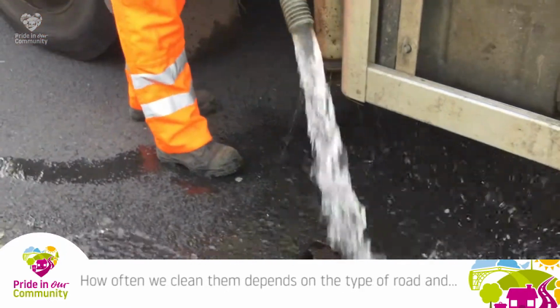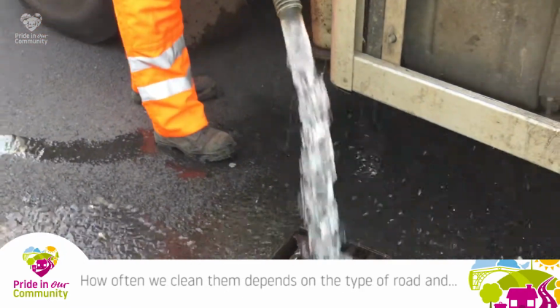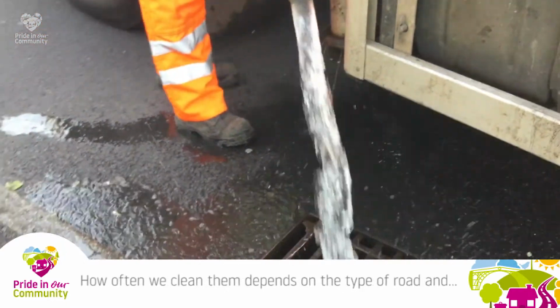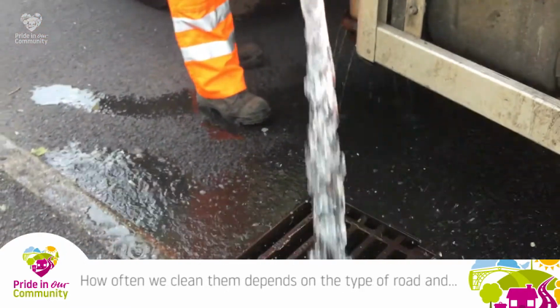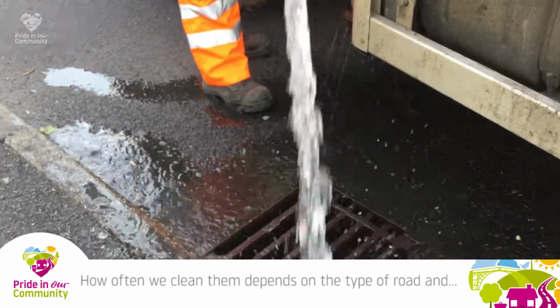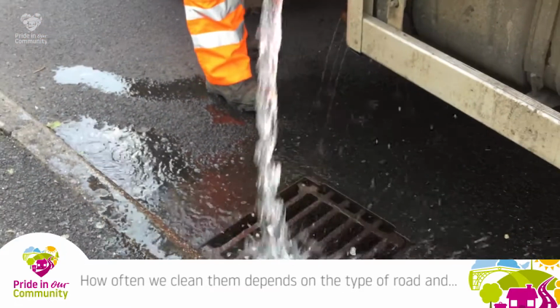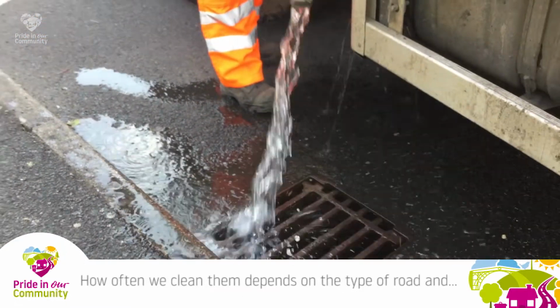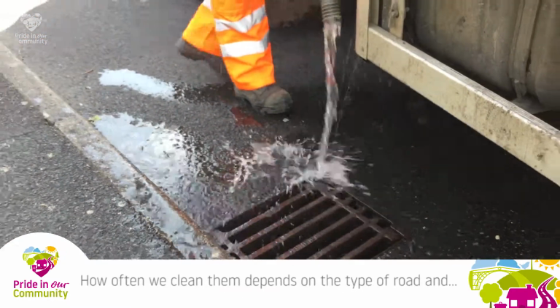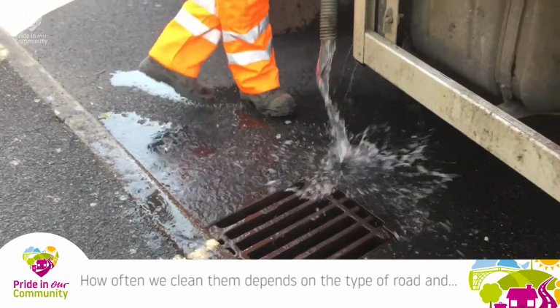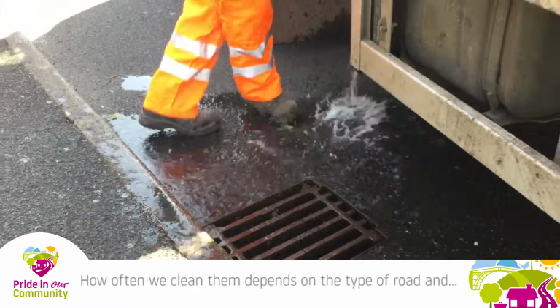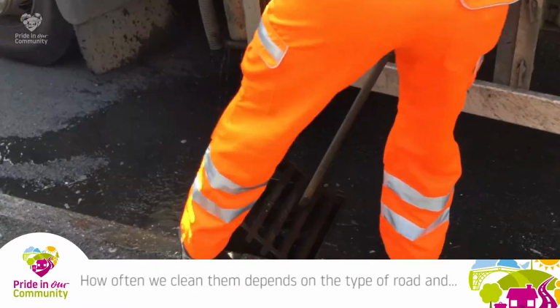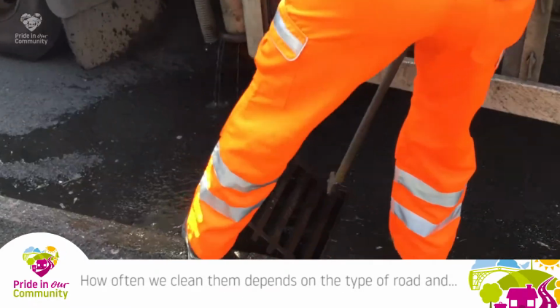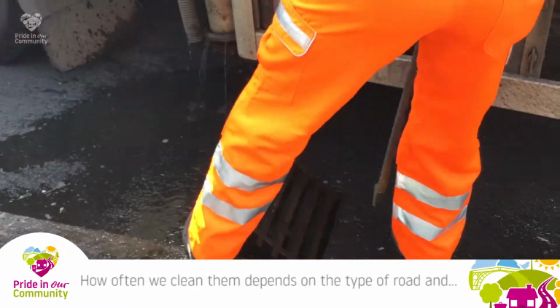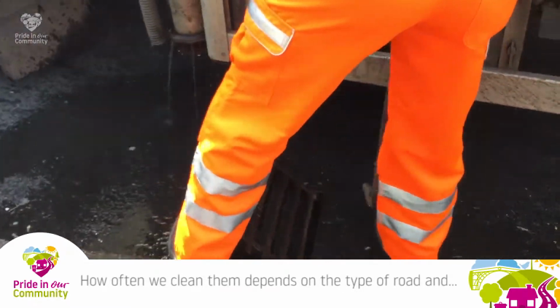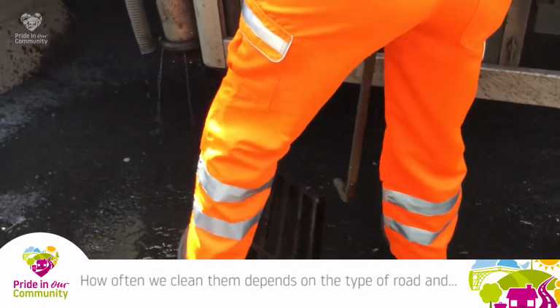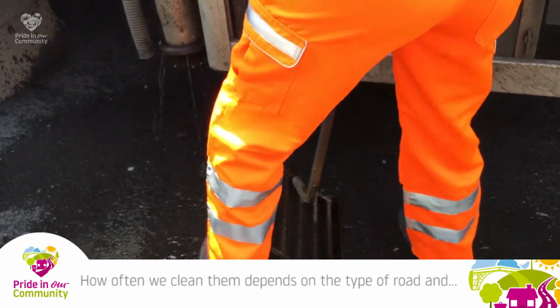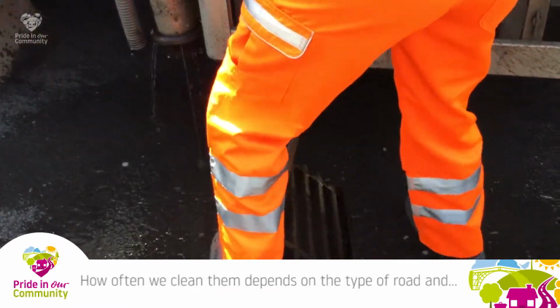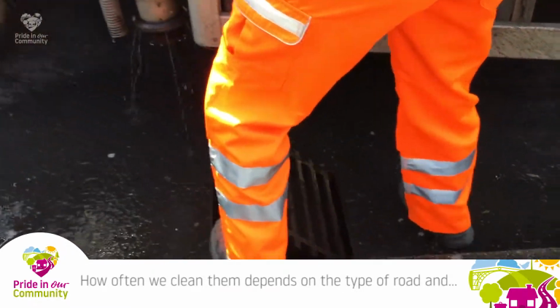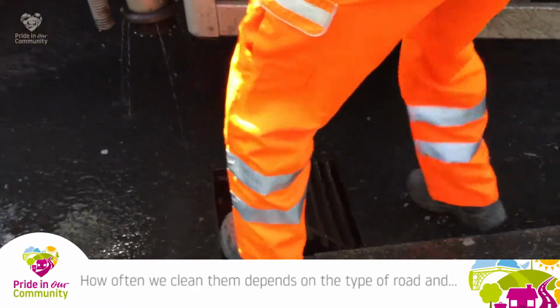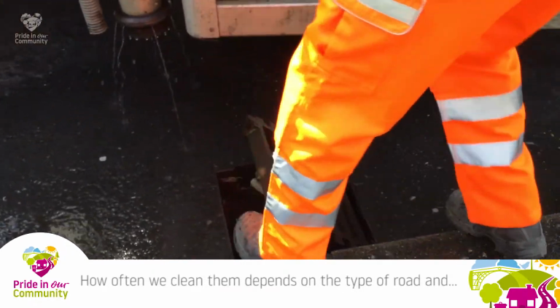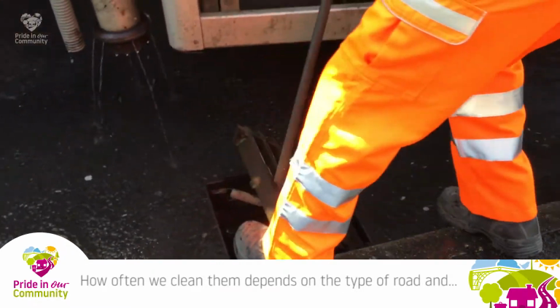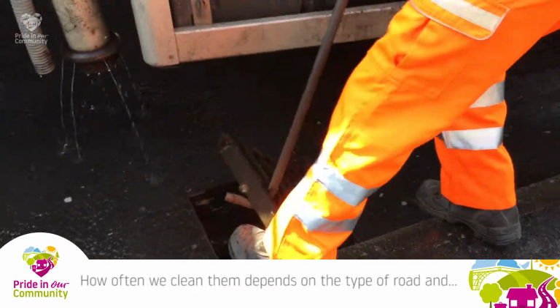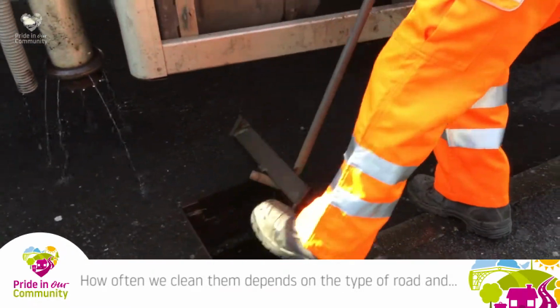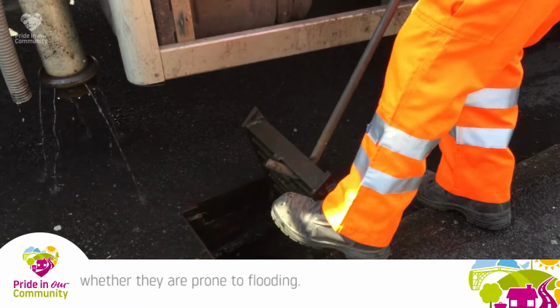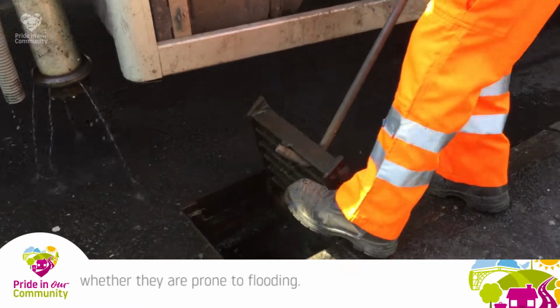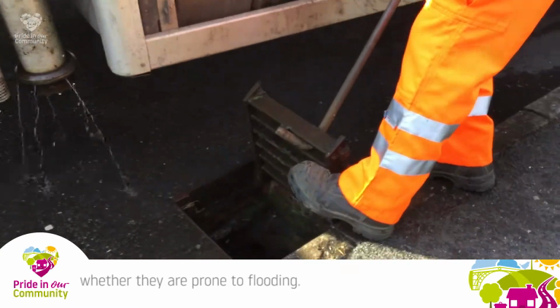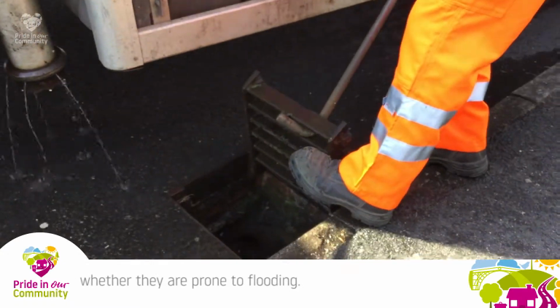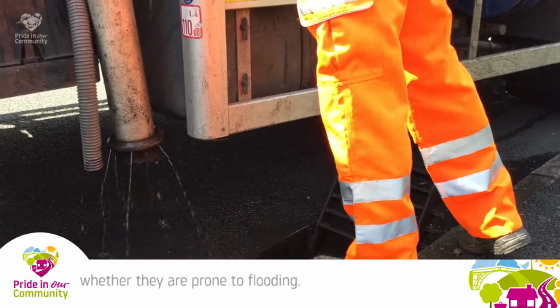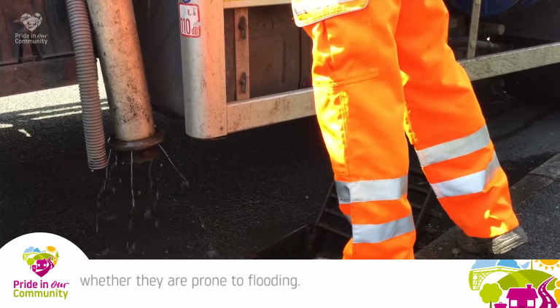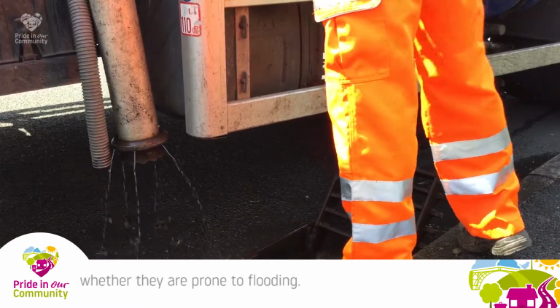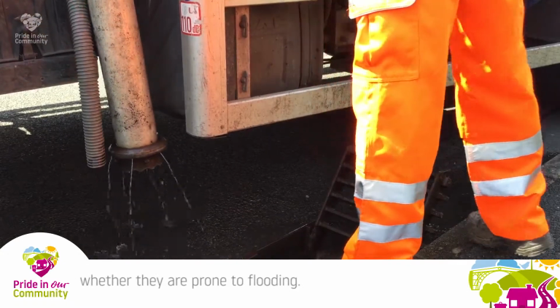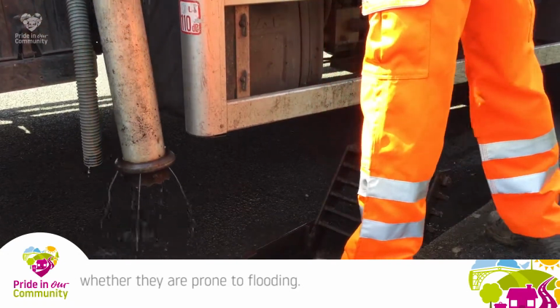How often are we doing it? It depends on the type of road or whether there are flooding problems.